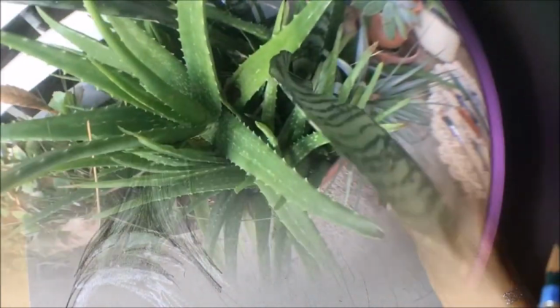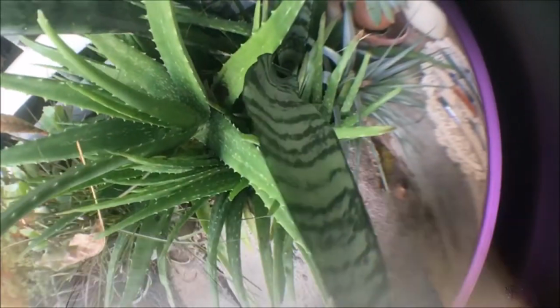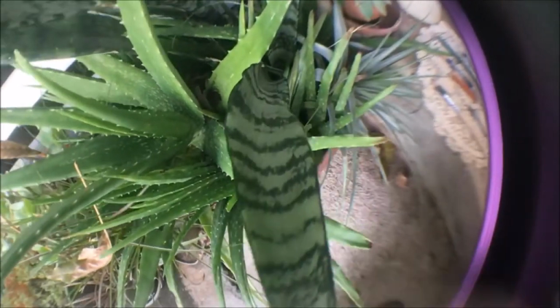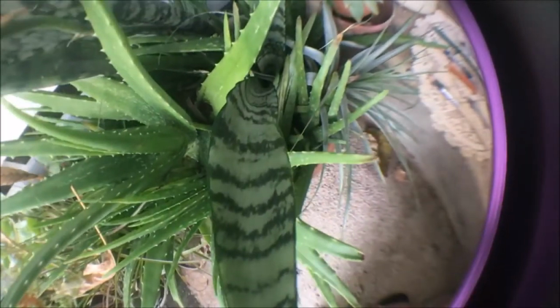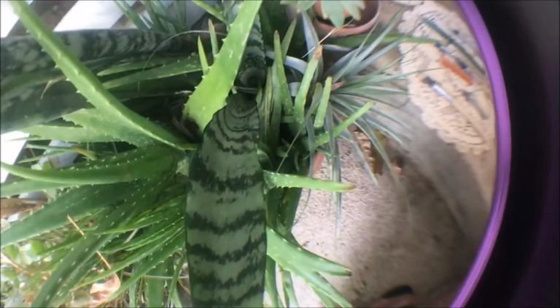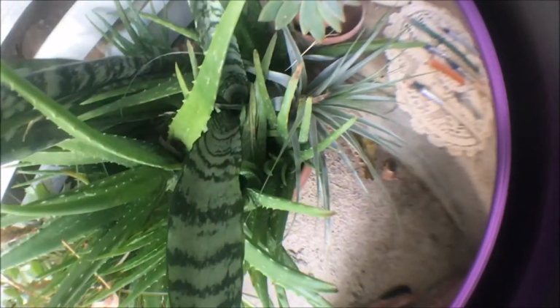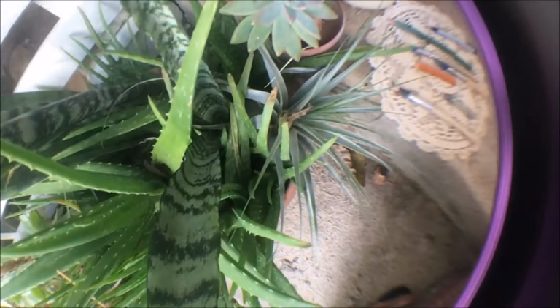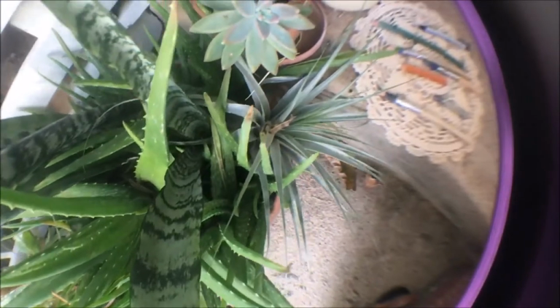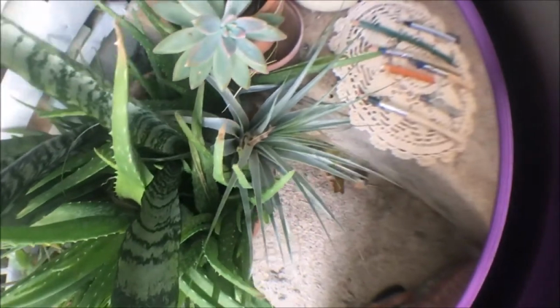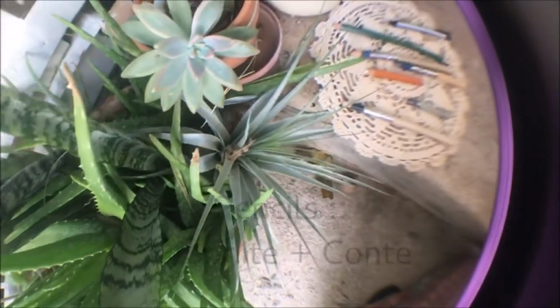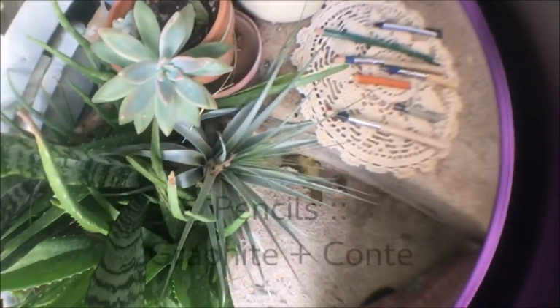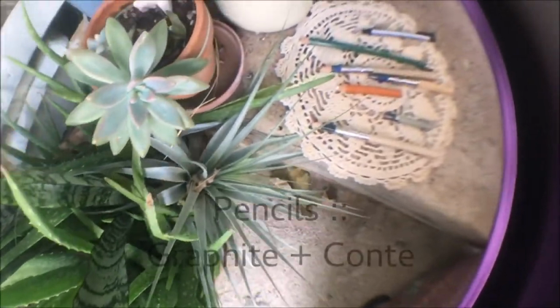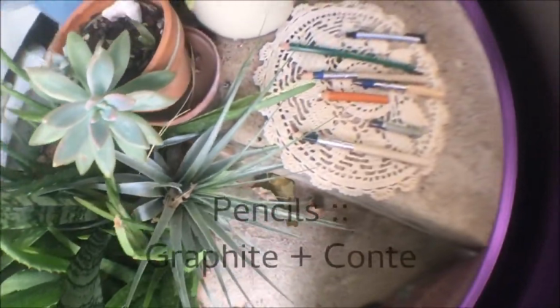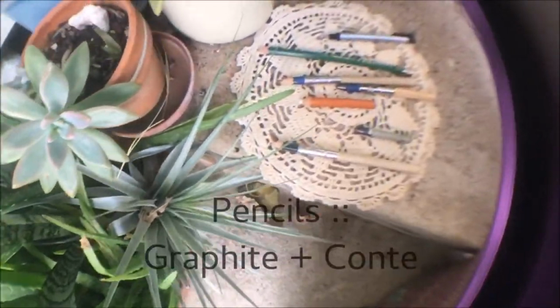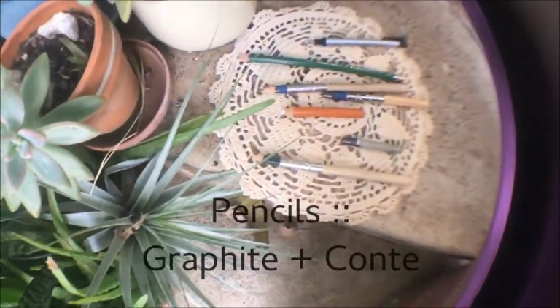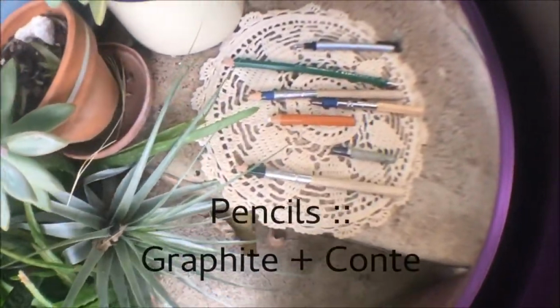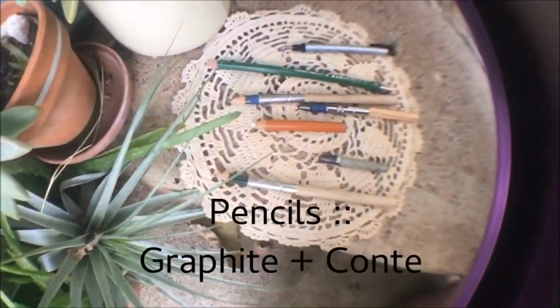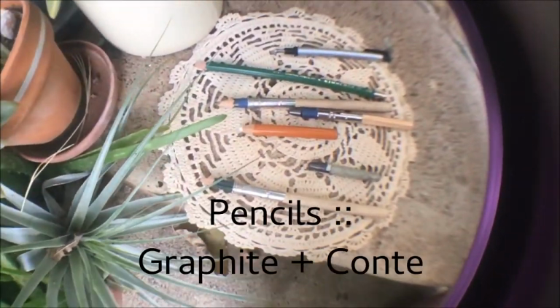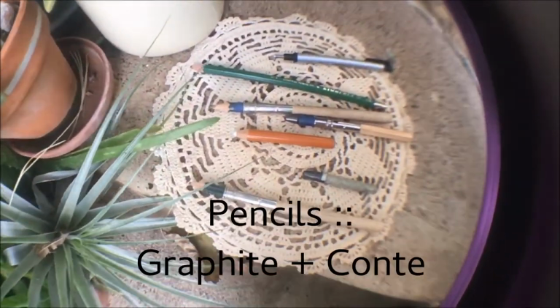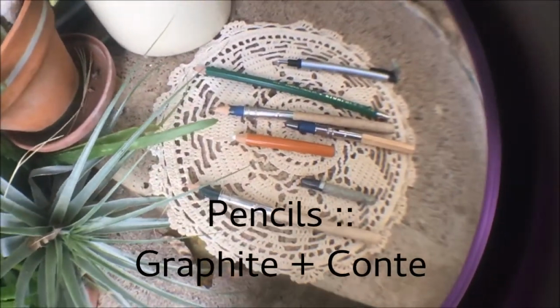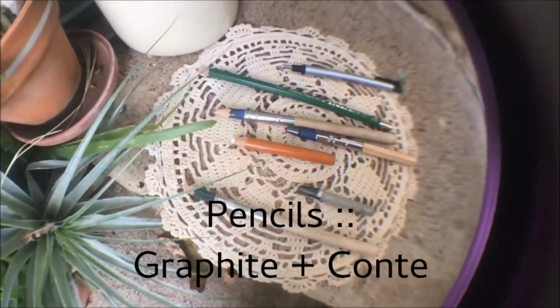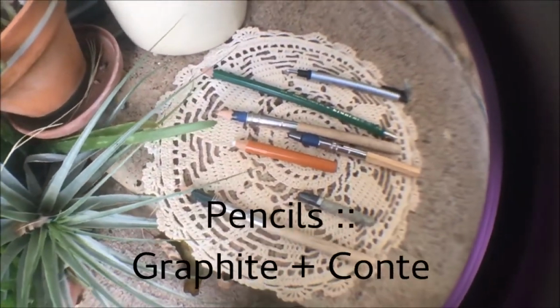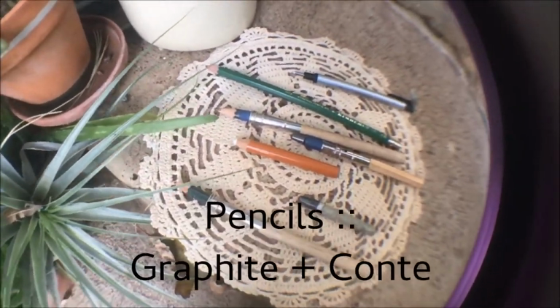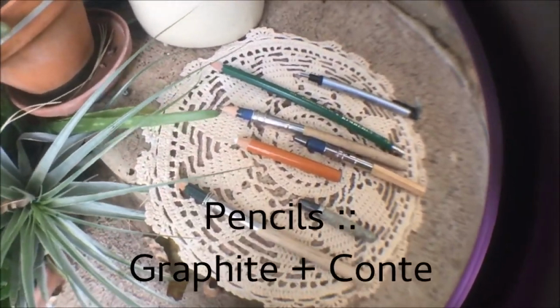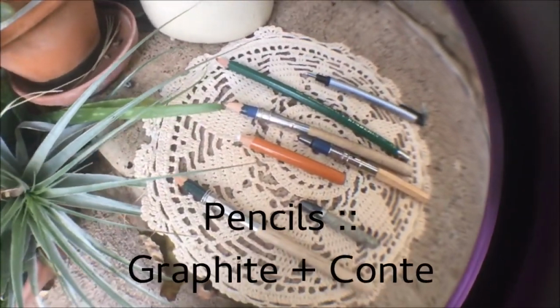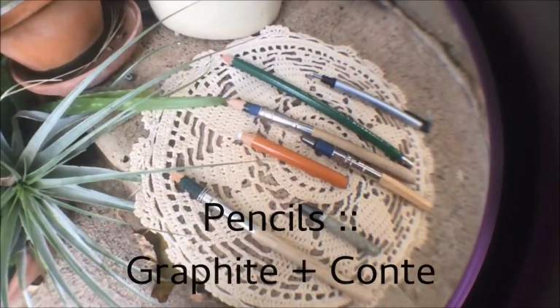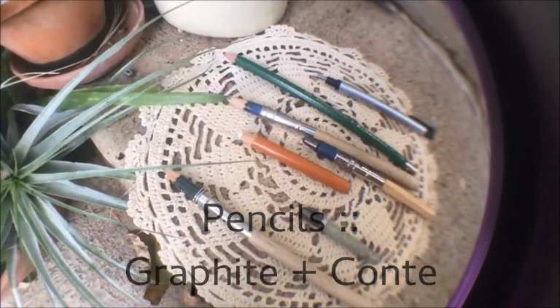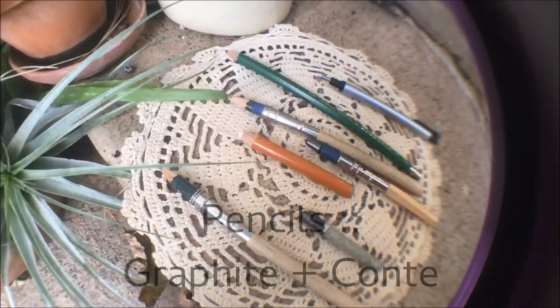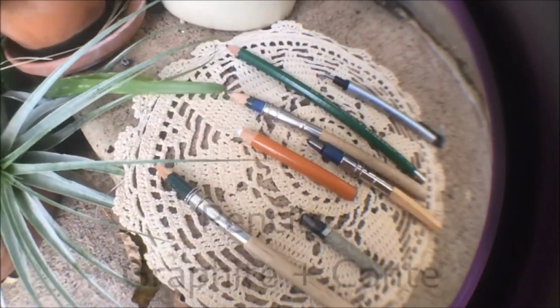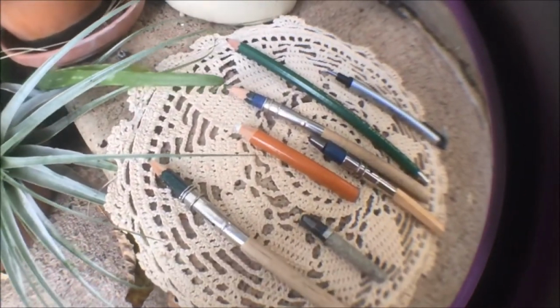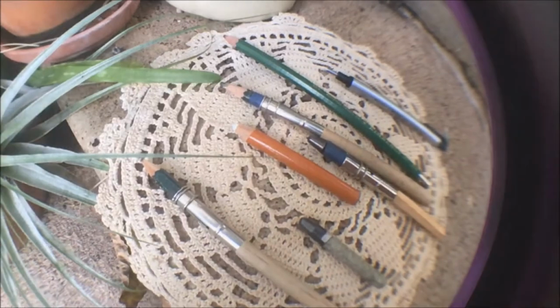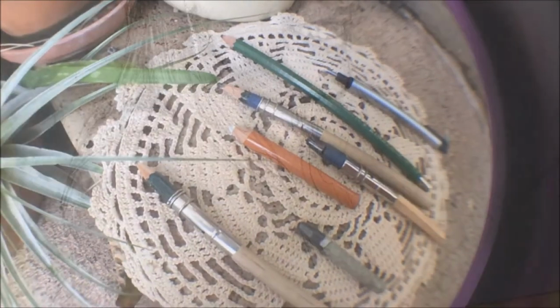And for the drawing, I use a variety of graphite pencils as well as Conte pencils for the highlights.